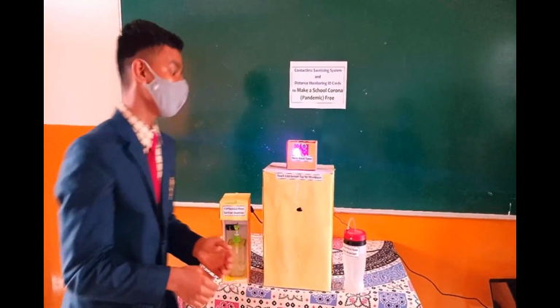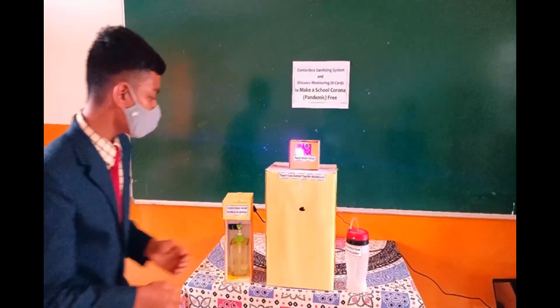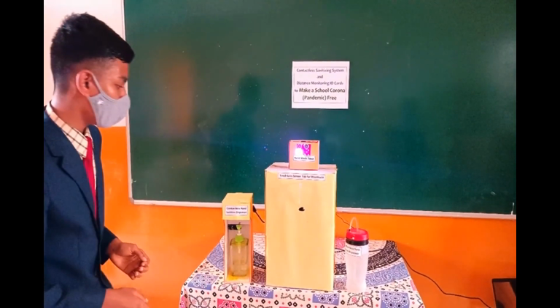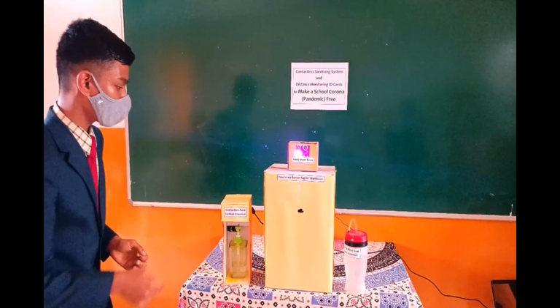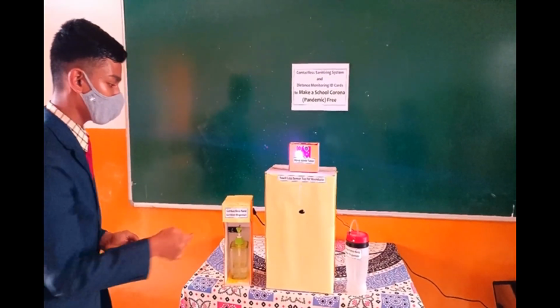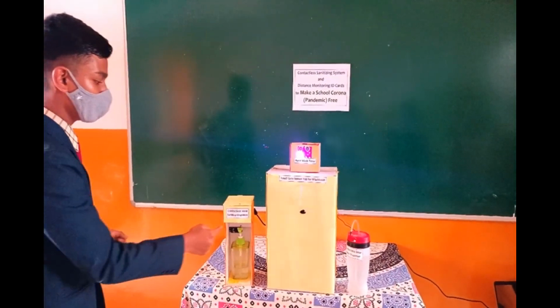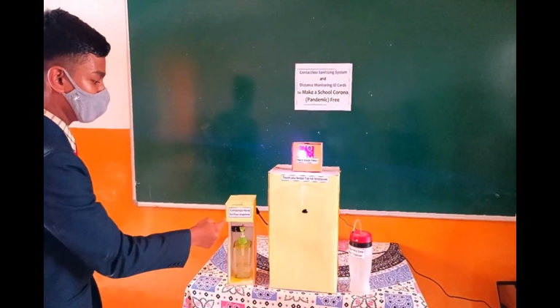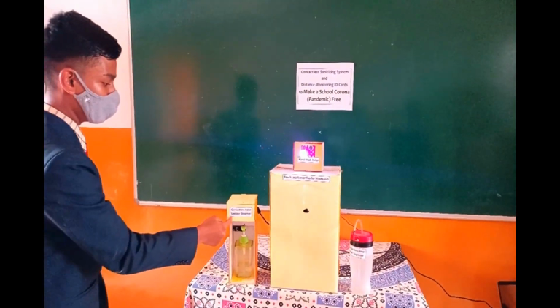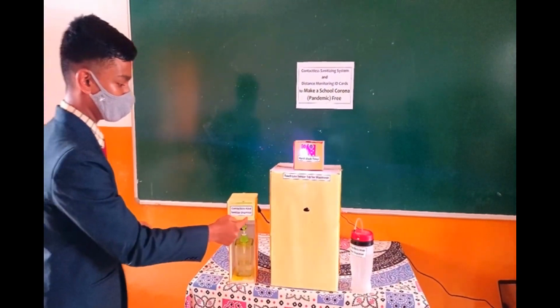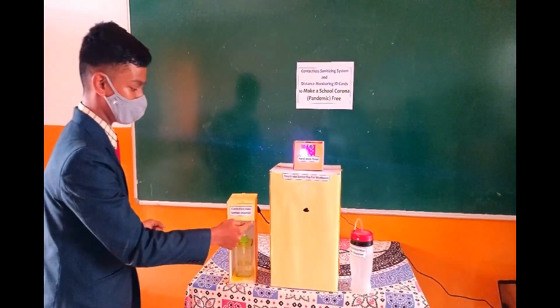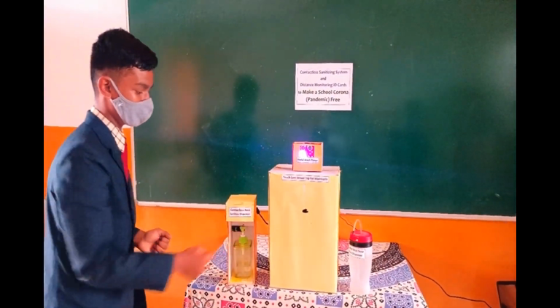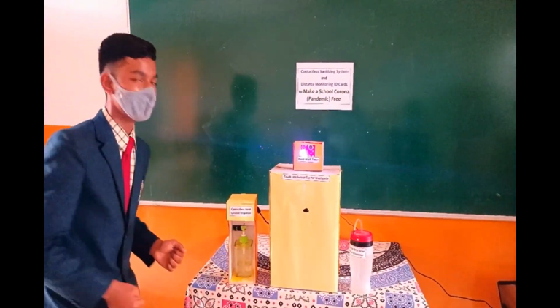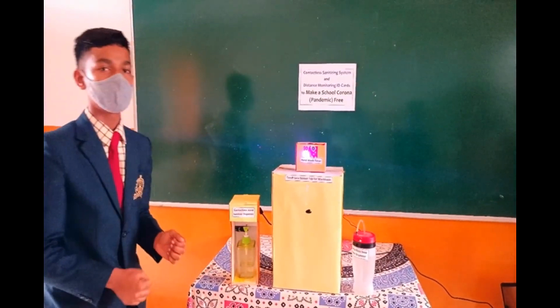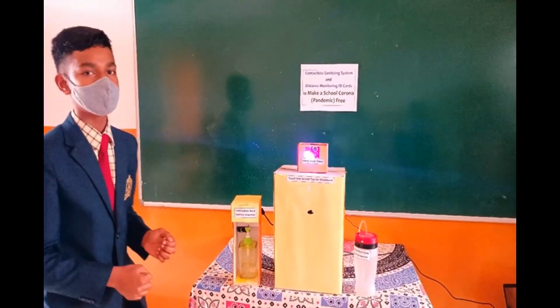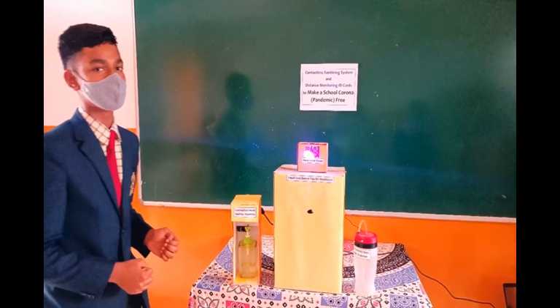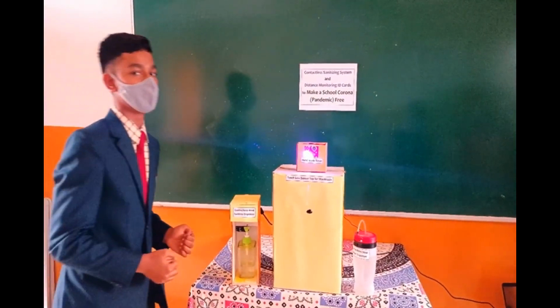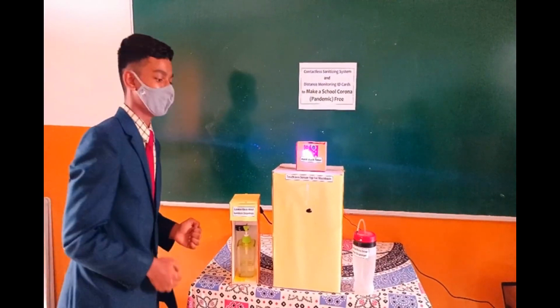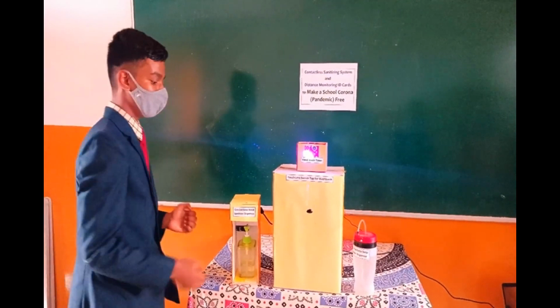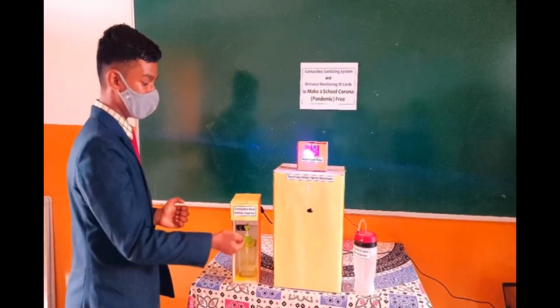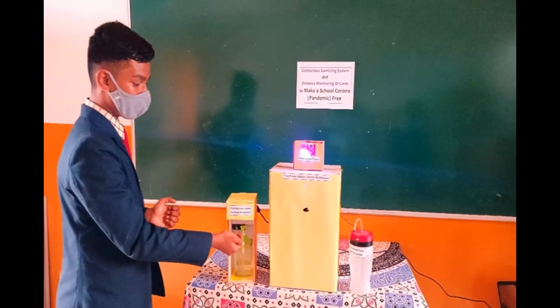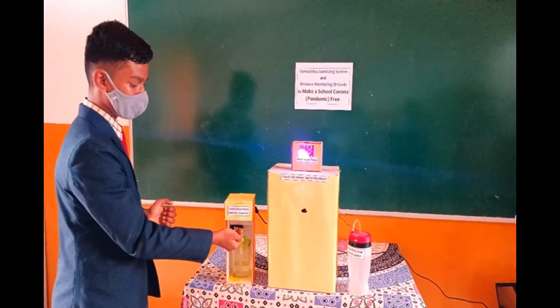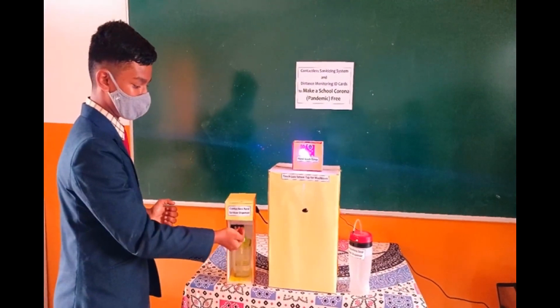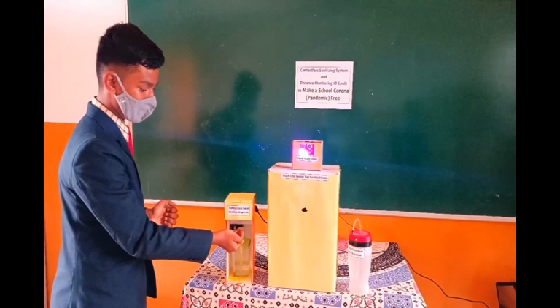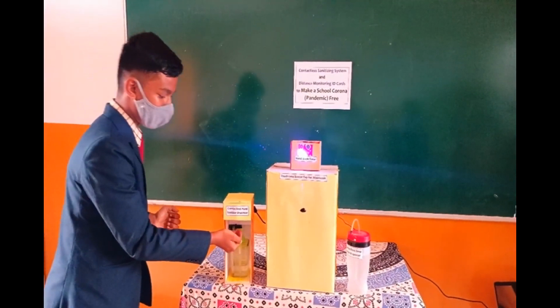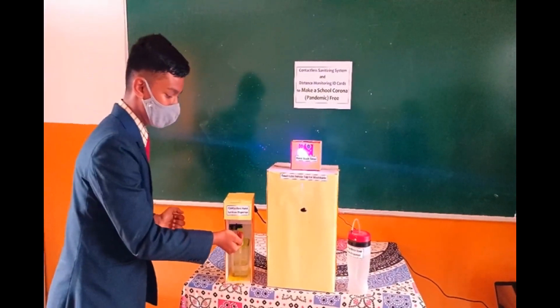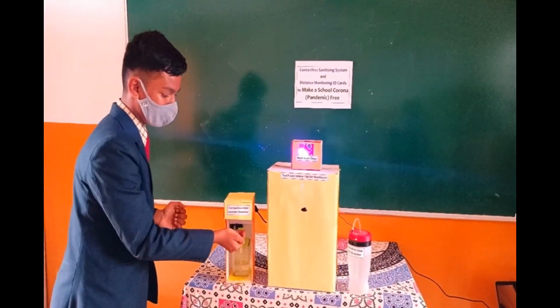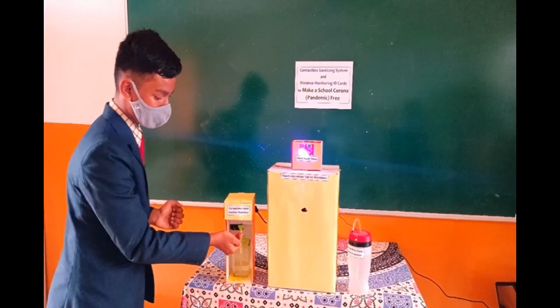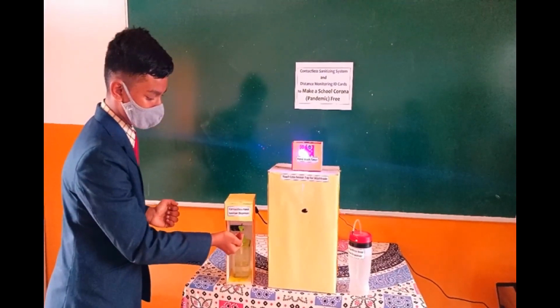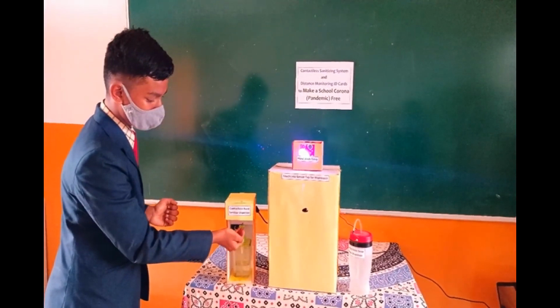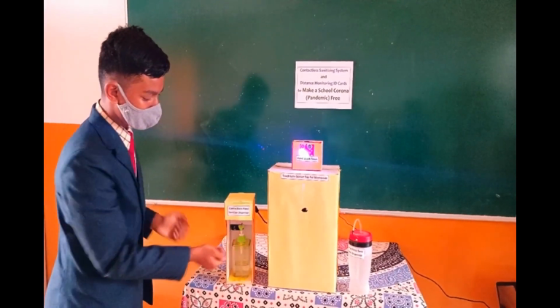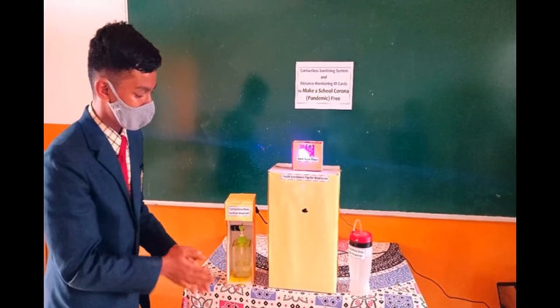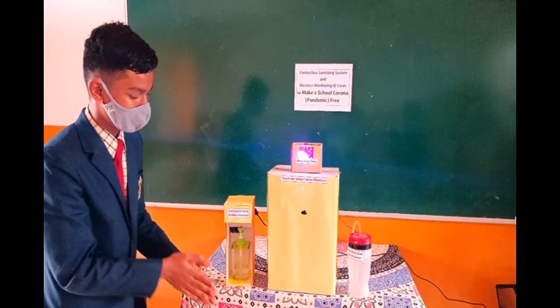Next we have the contactless hand sanitizer dispenser. When you keep your hands near it, it automatically dispenses sanitizer.